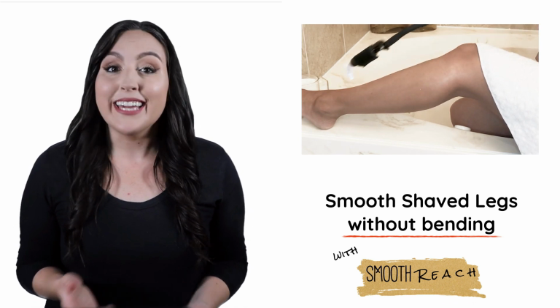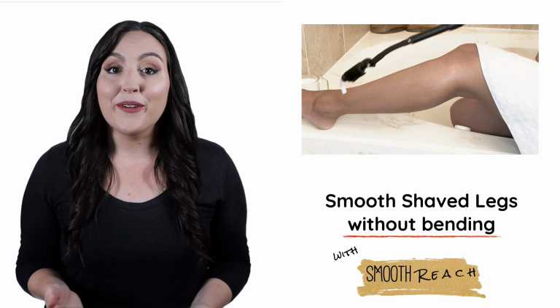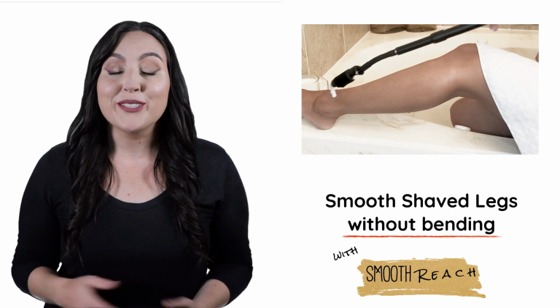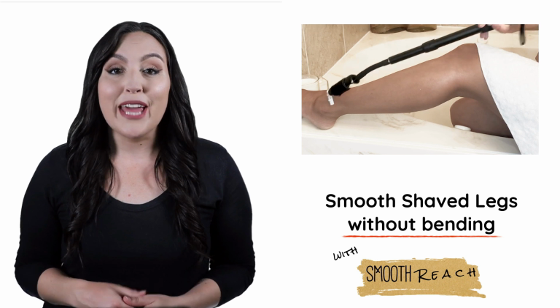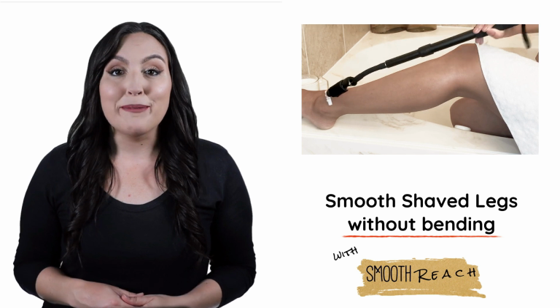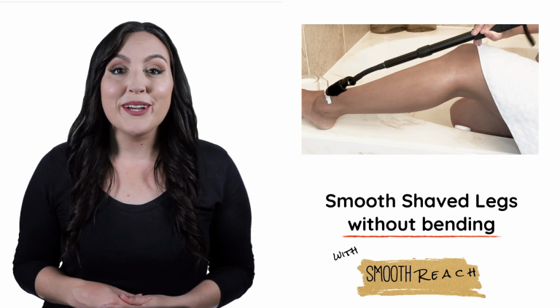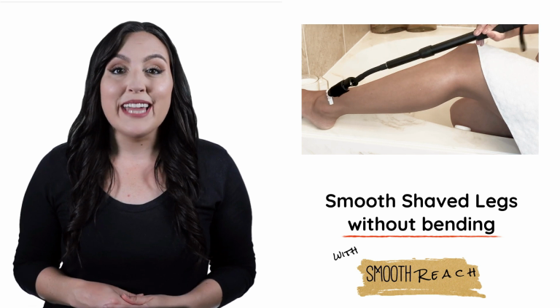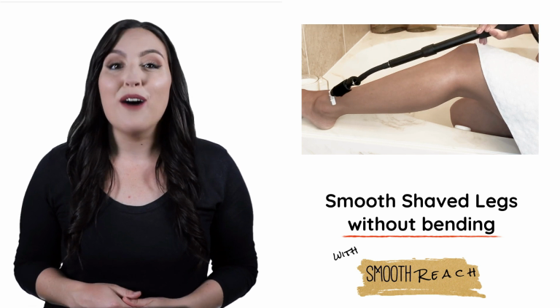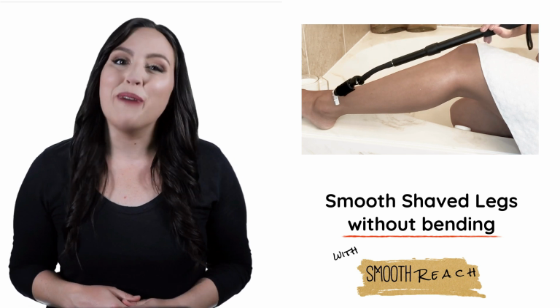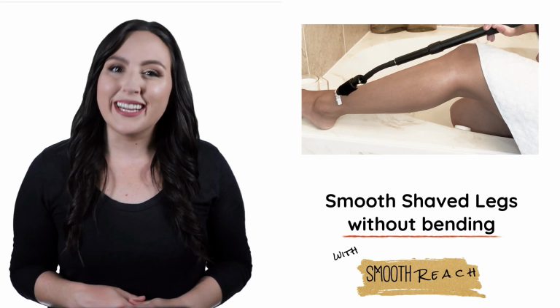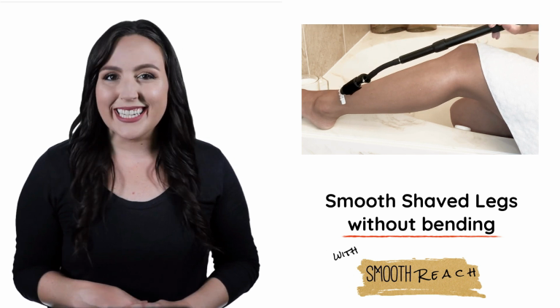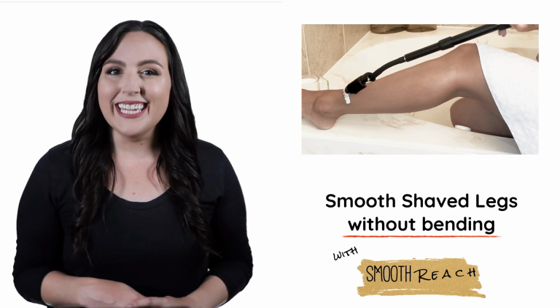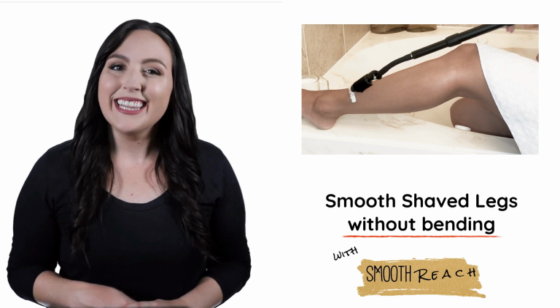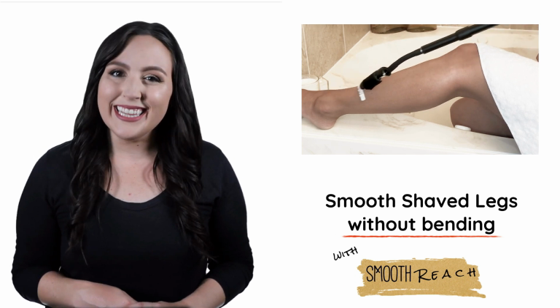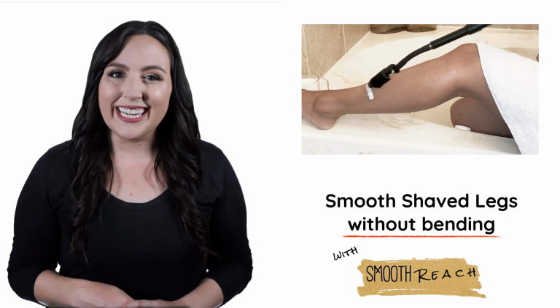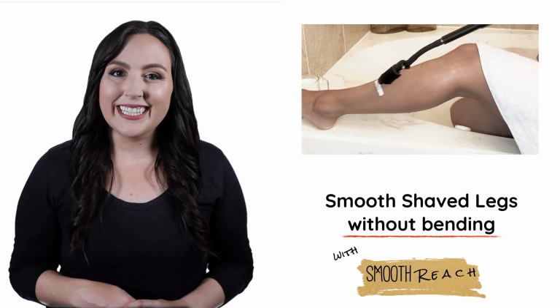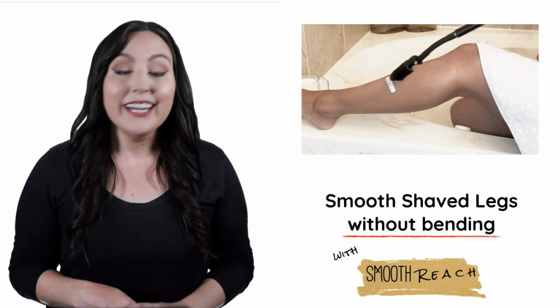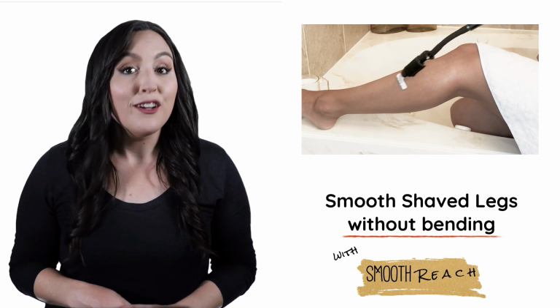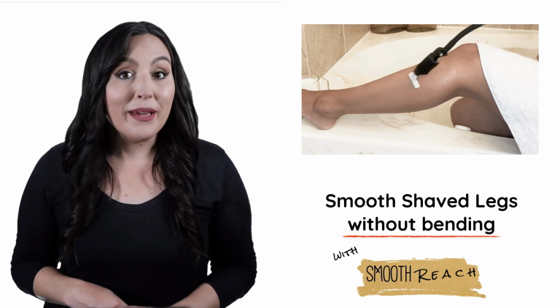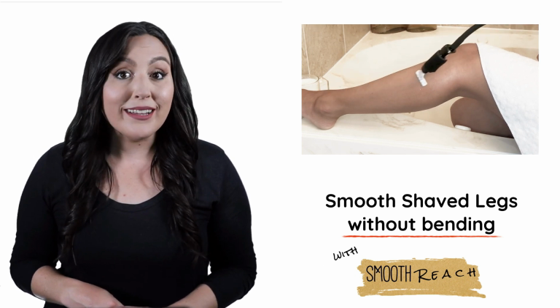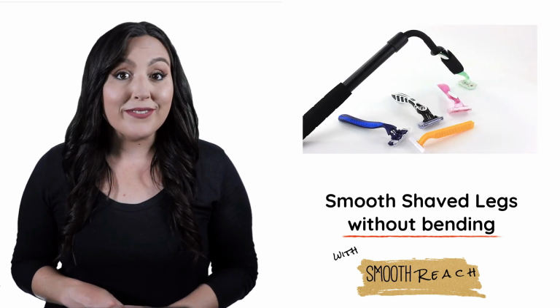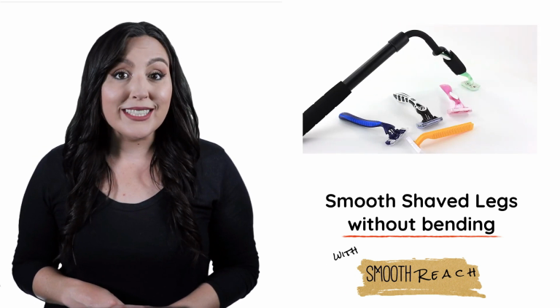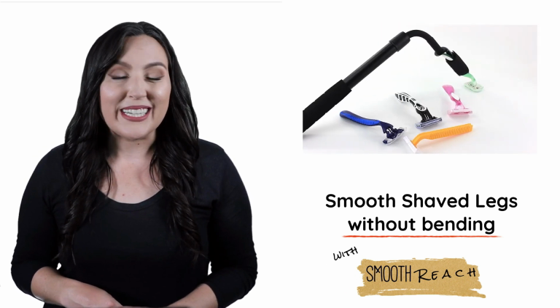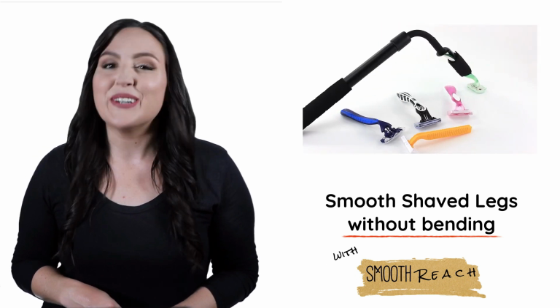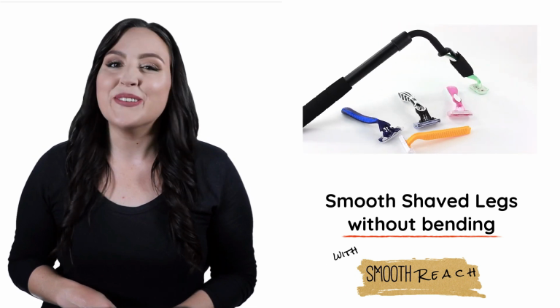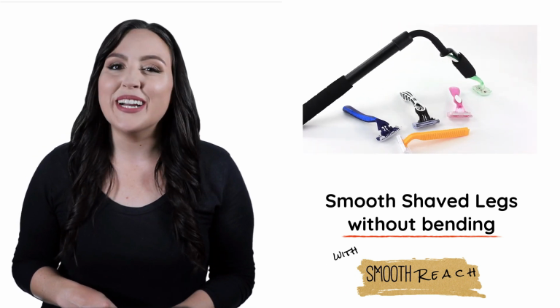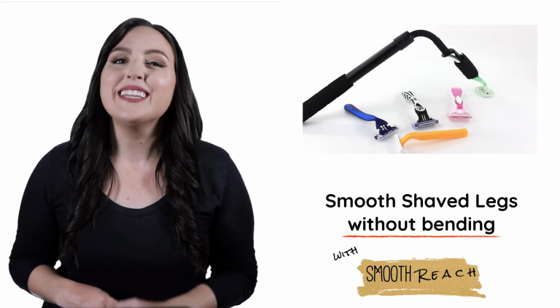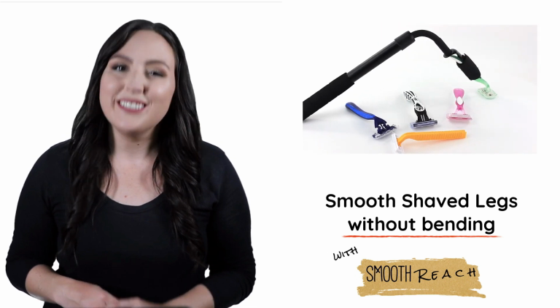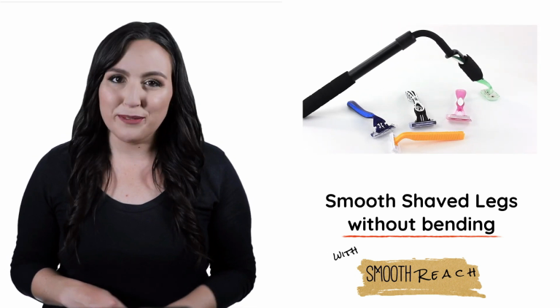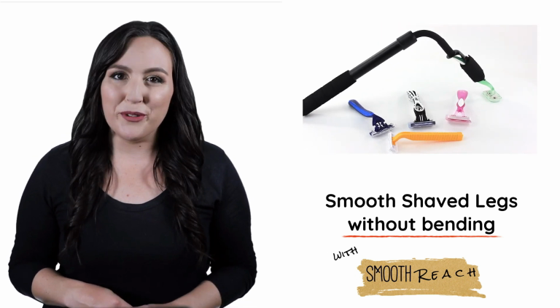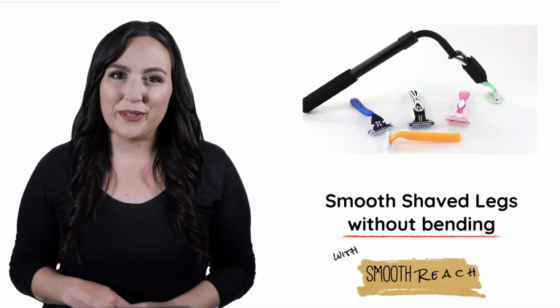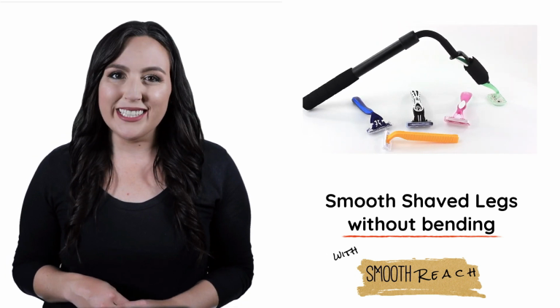Get yours on Amazon now by clicking the link. Make life easier with Smoothreach.